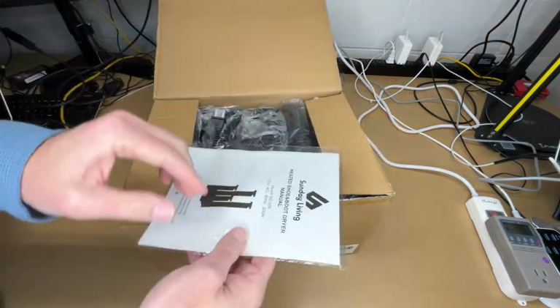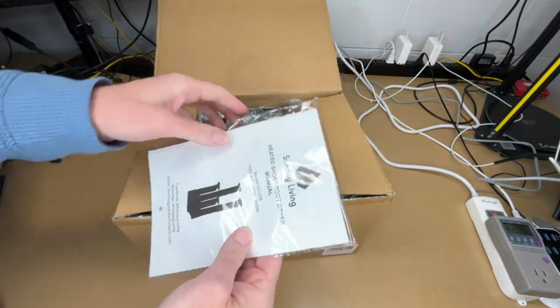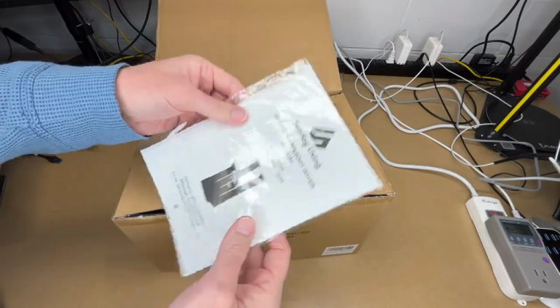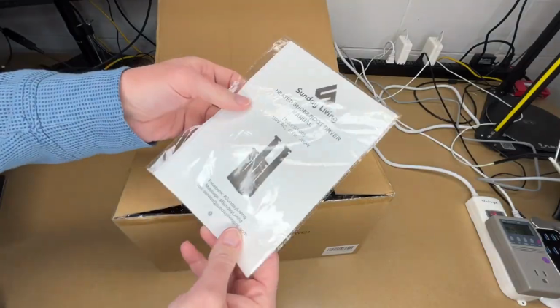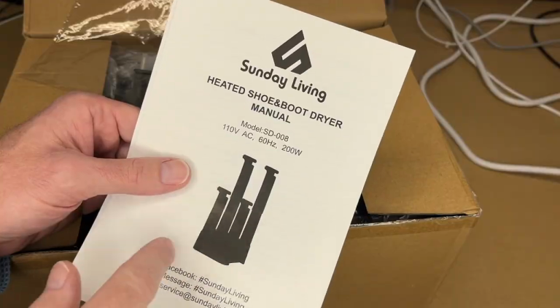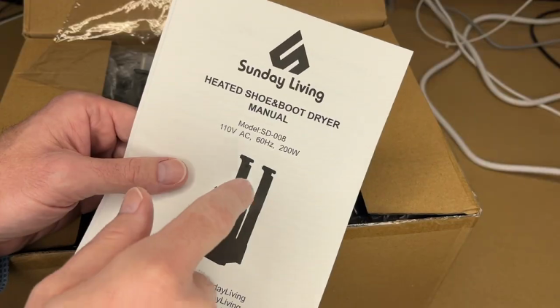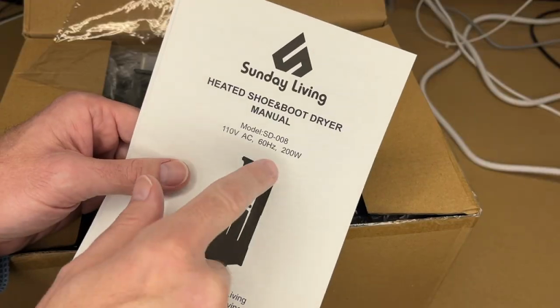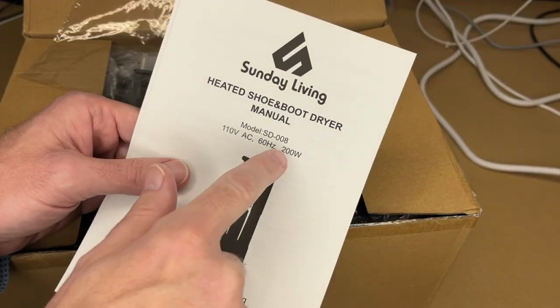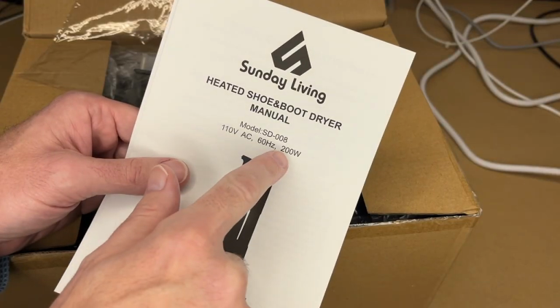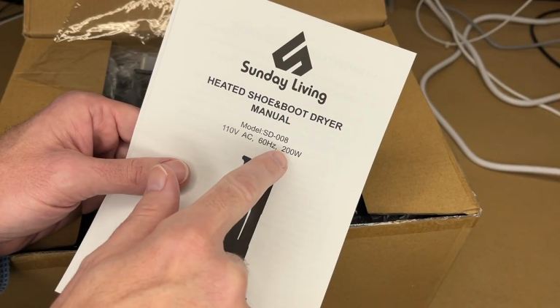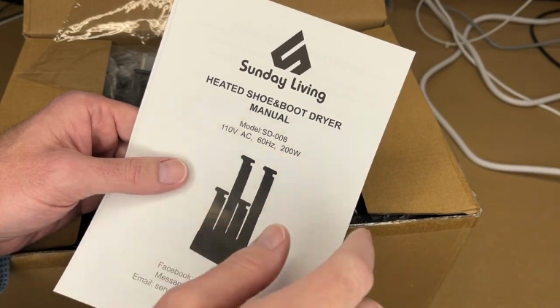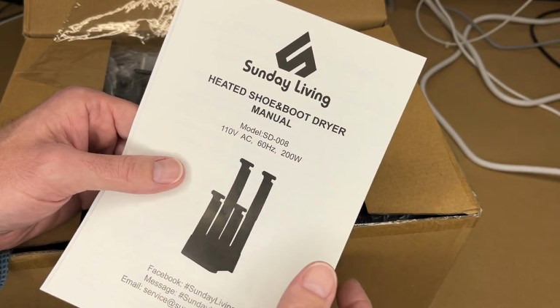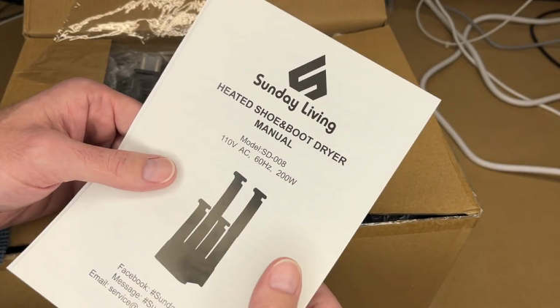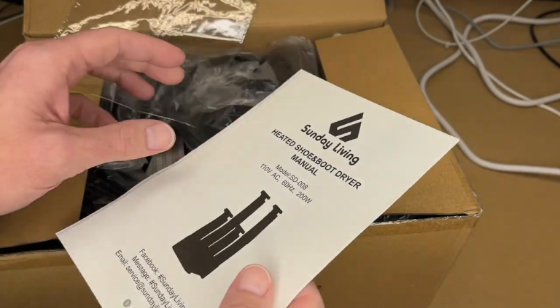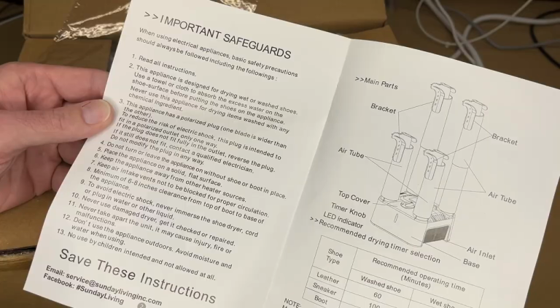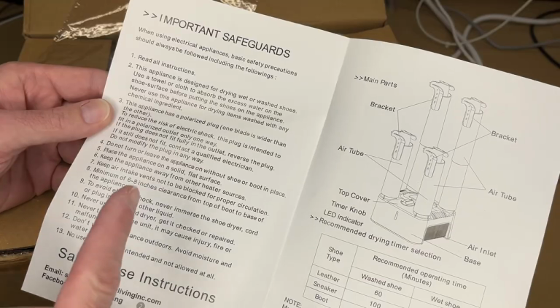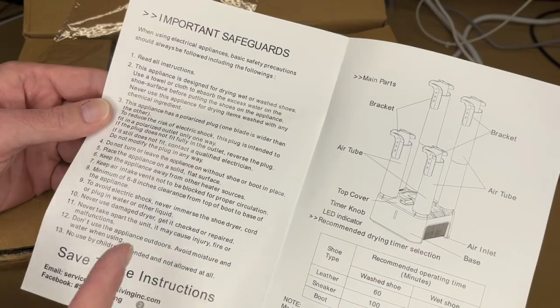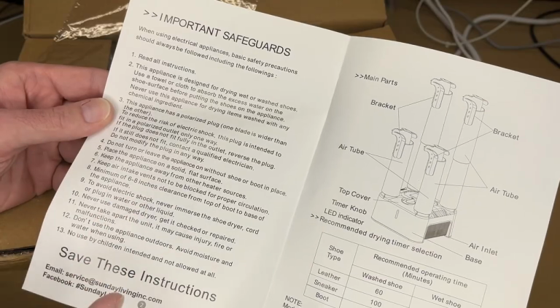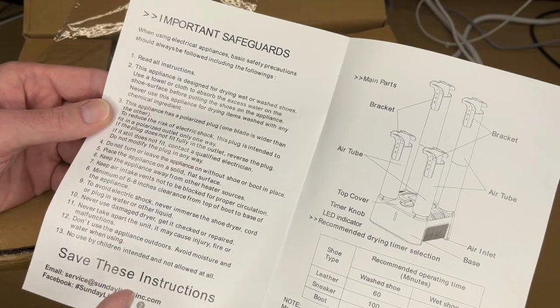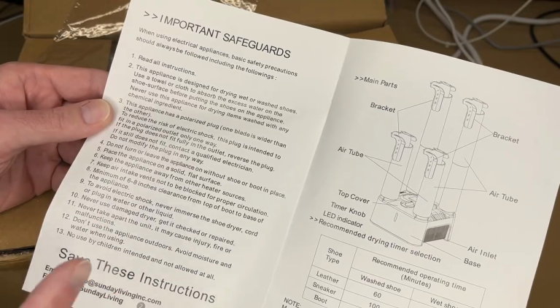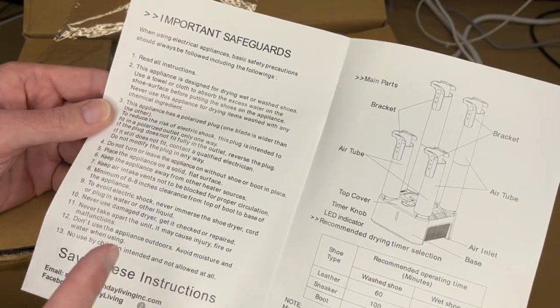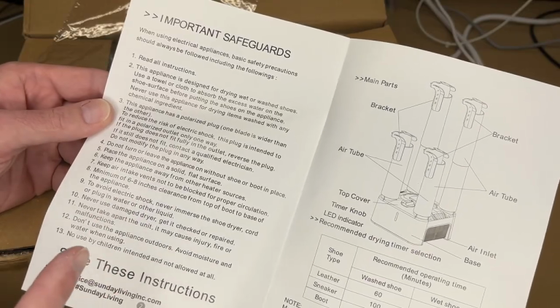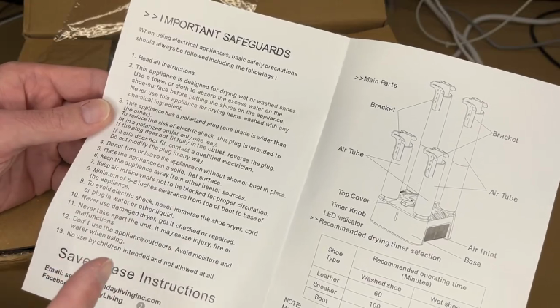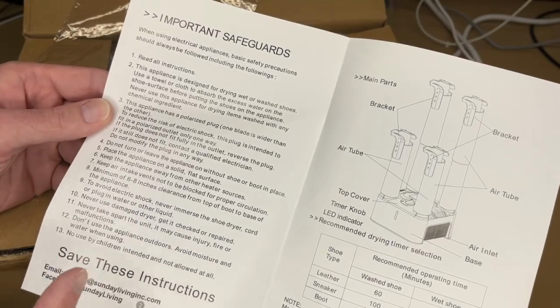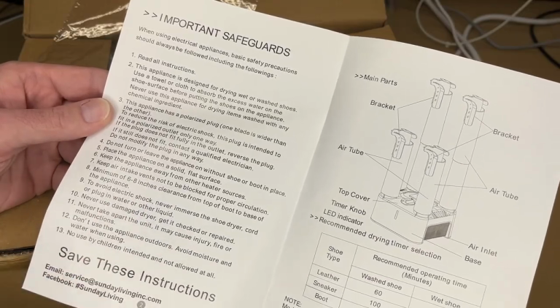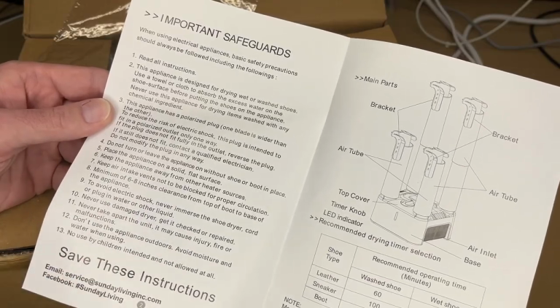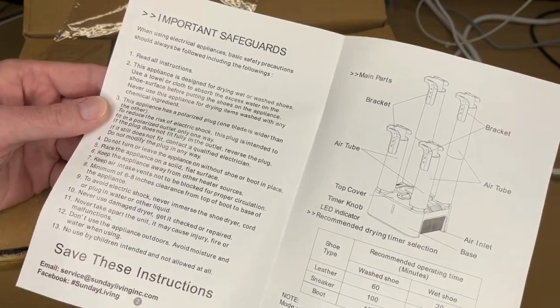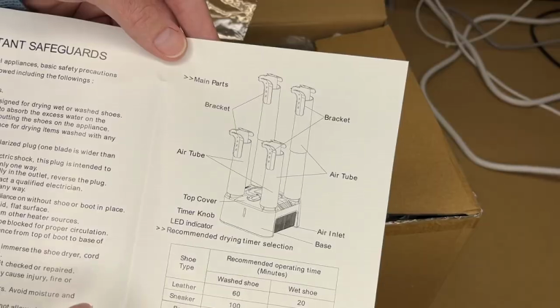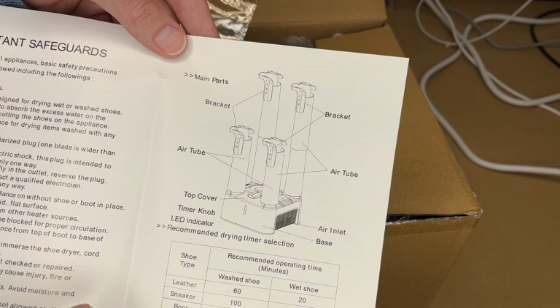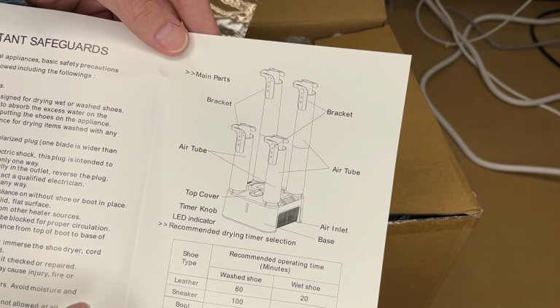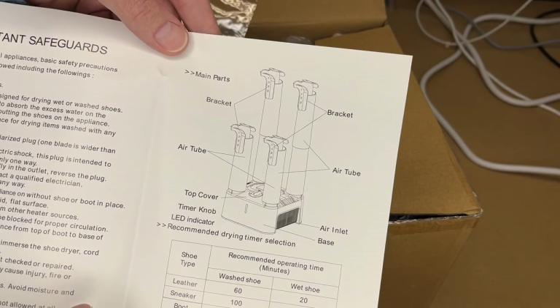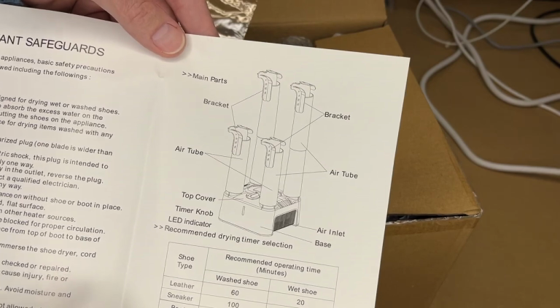Here's the manual. On the front it says it's 200 watts. Here's a list of safeguards you're going to want to read through, and here's a product diagram.